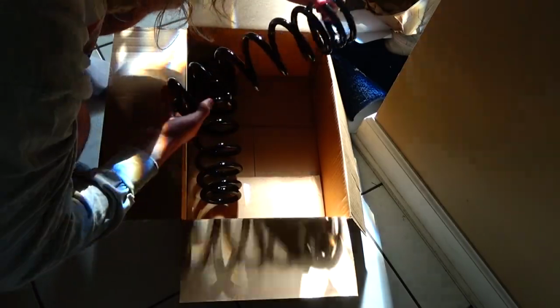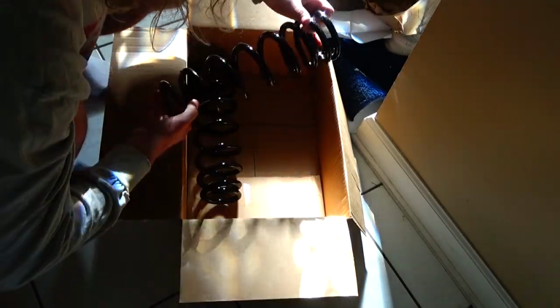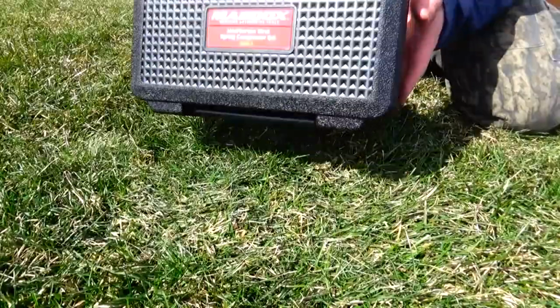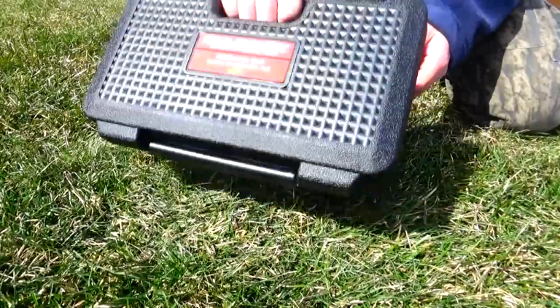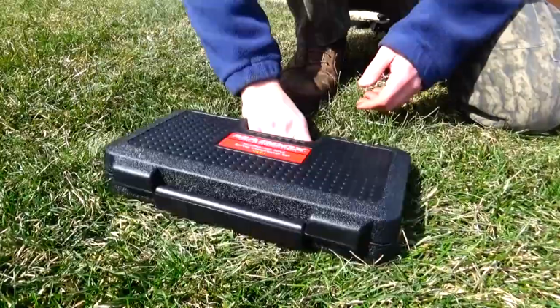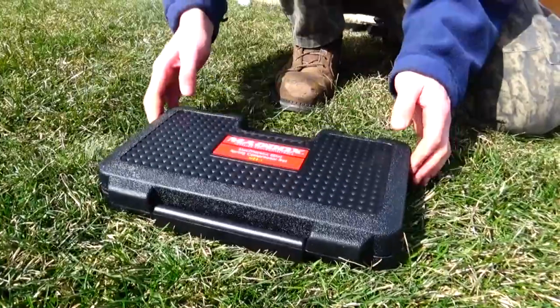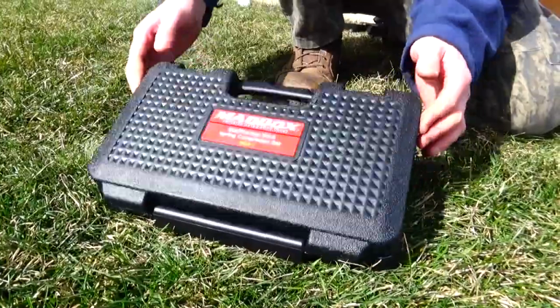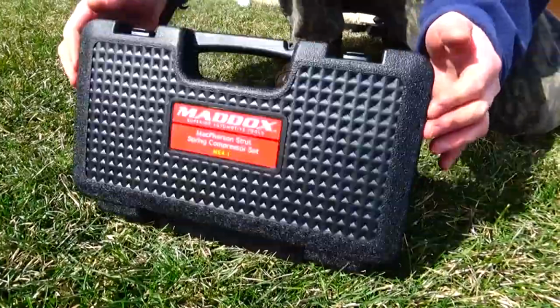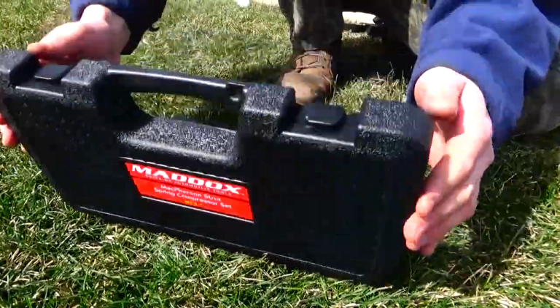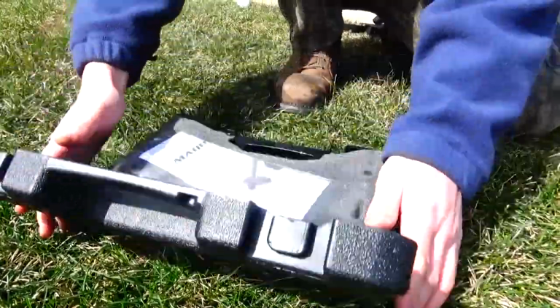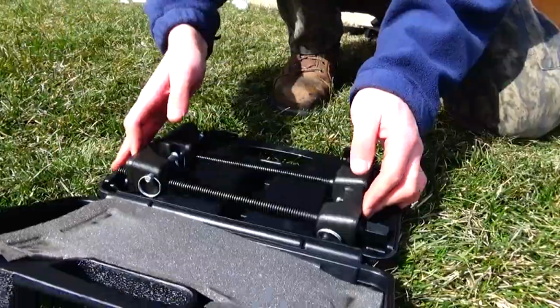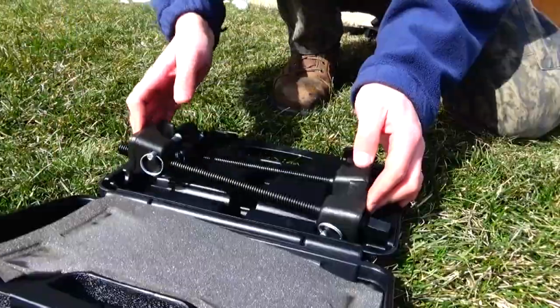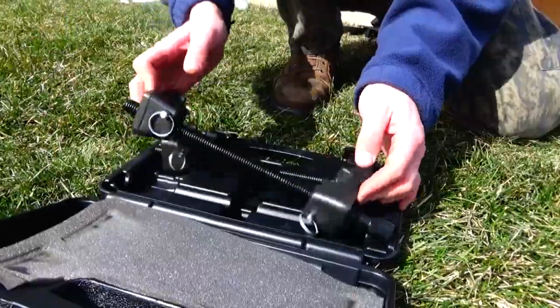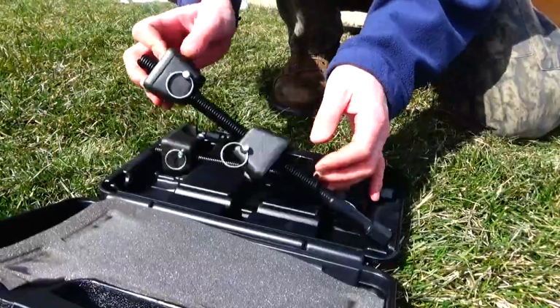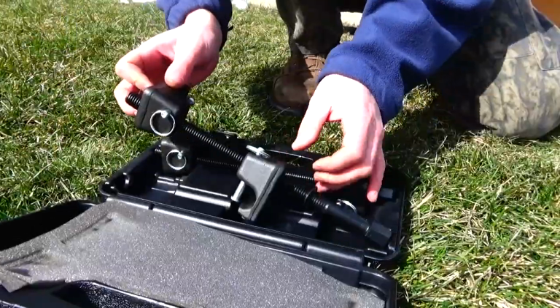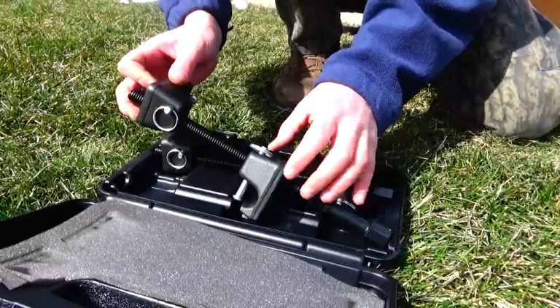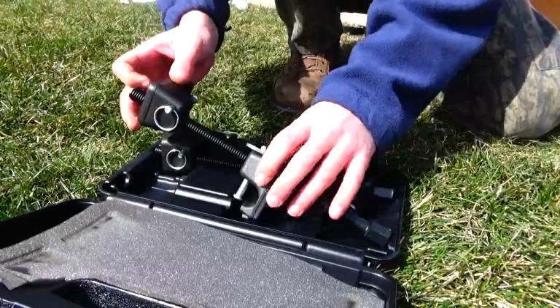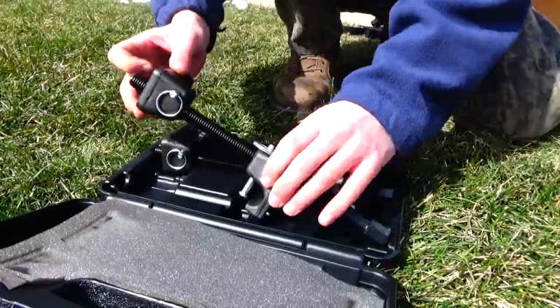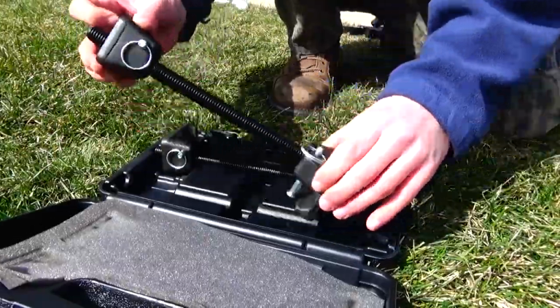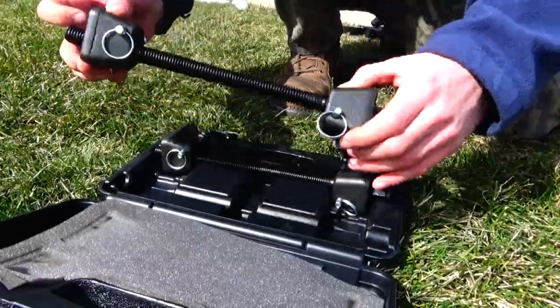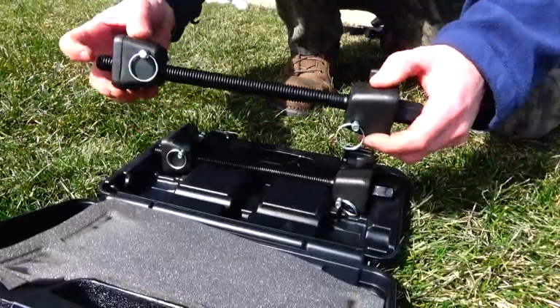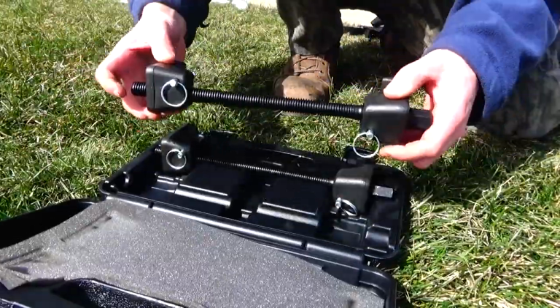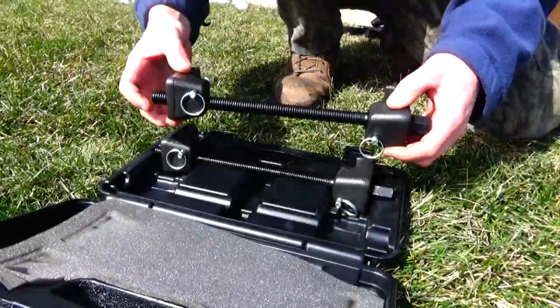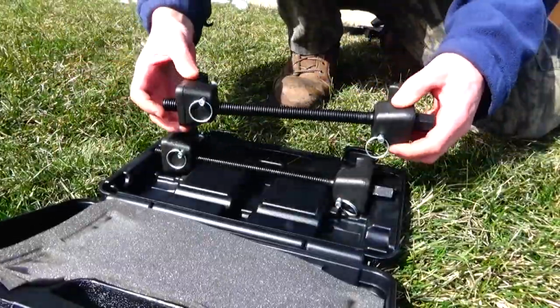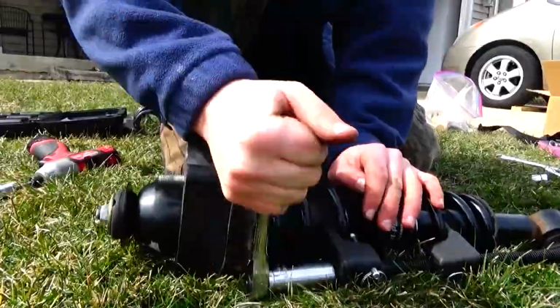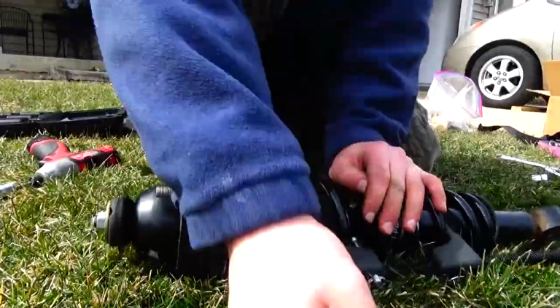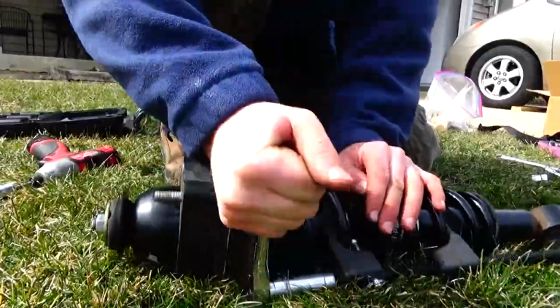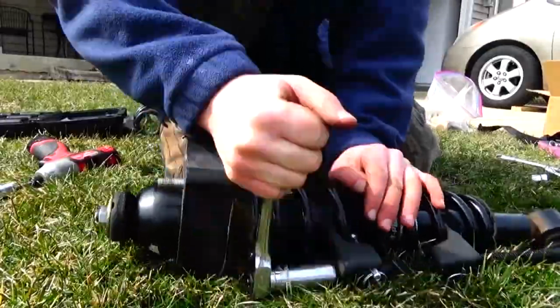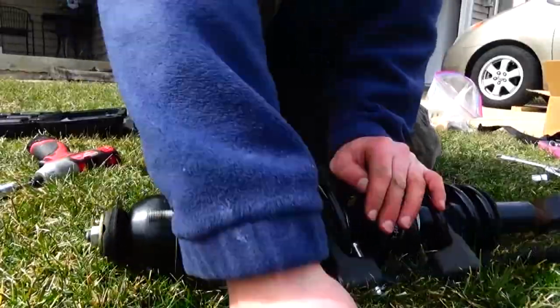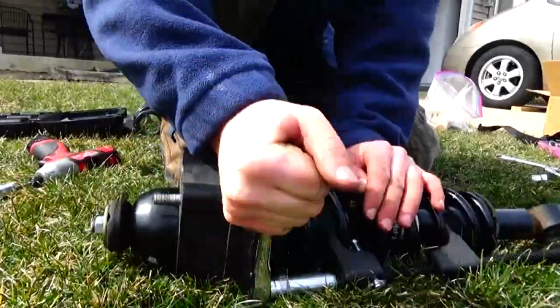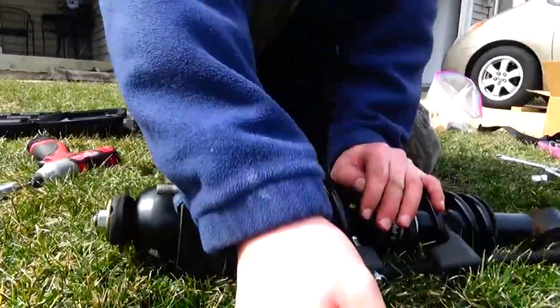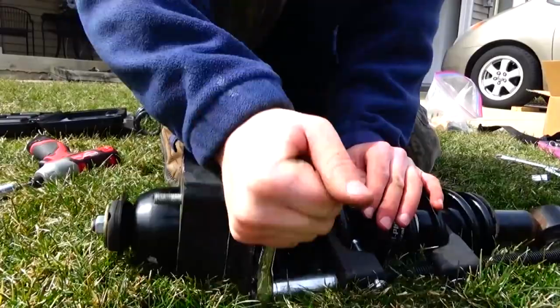I was a little afraid of using the spring compressor — it was my first time using one — but it turned out just fine.